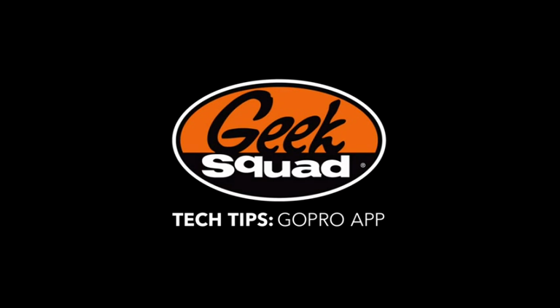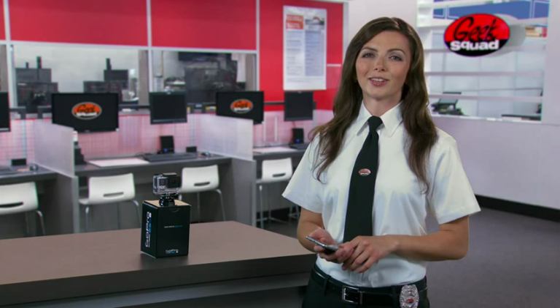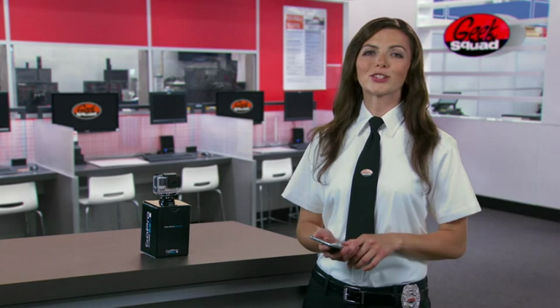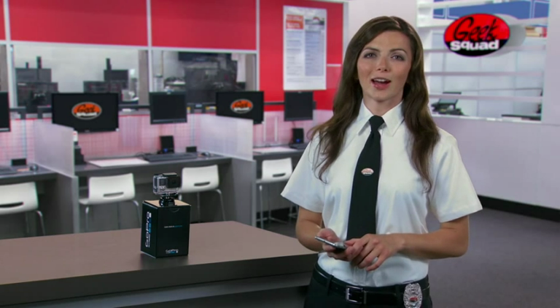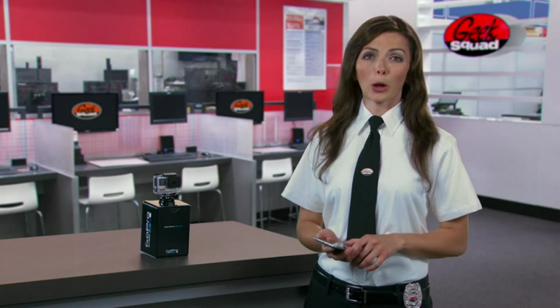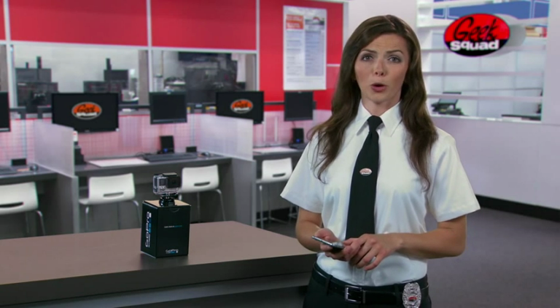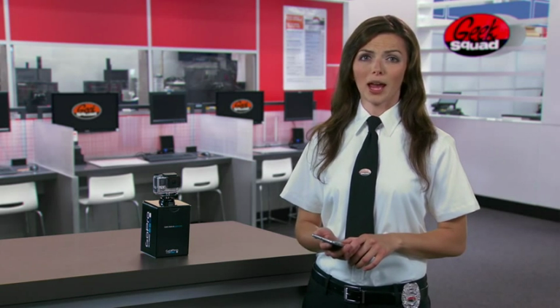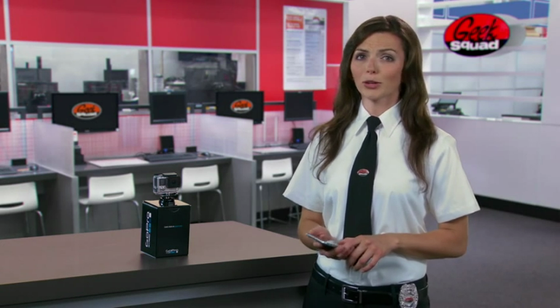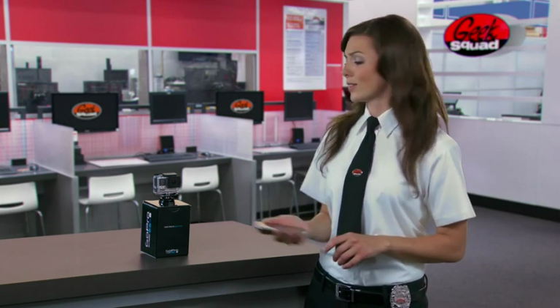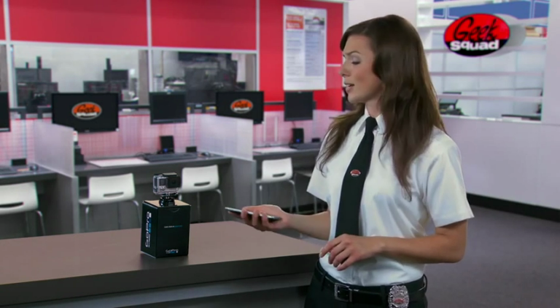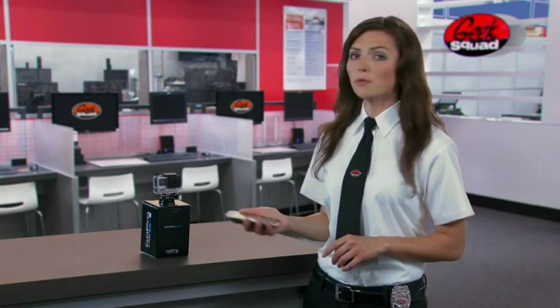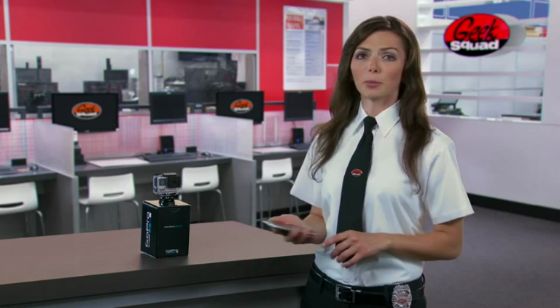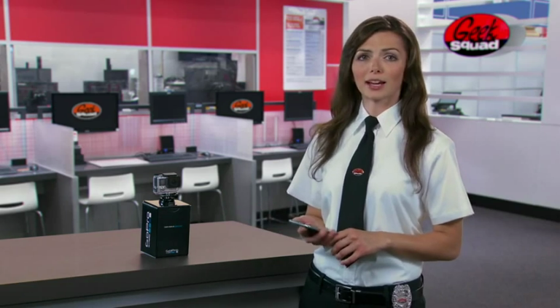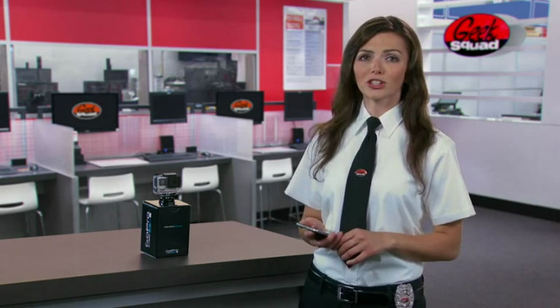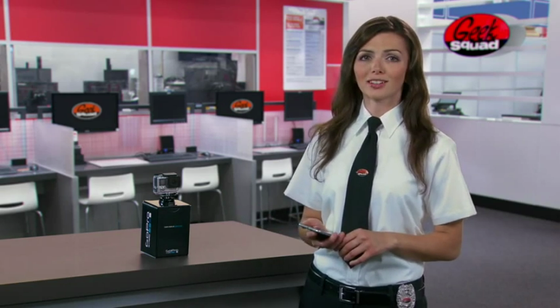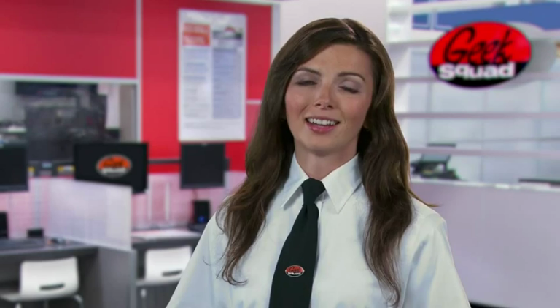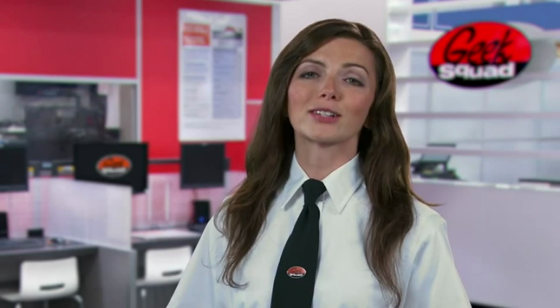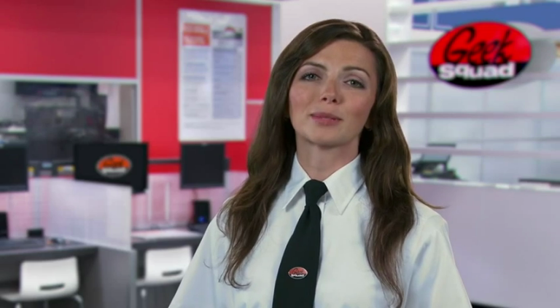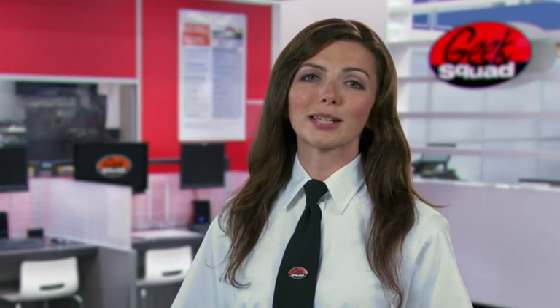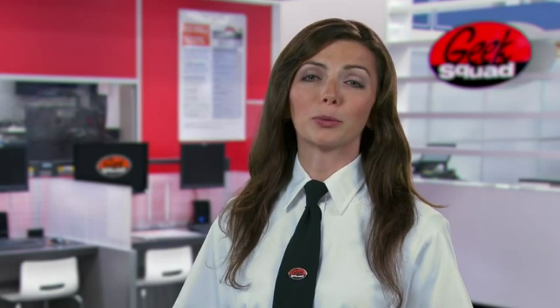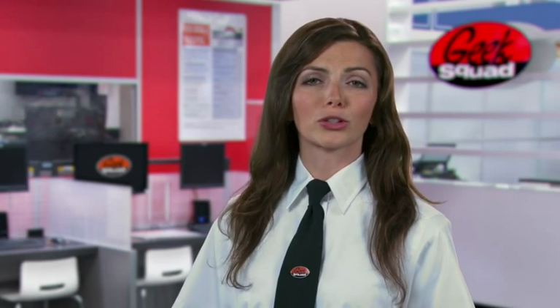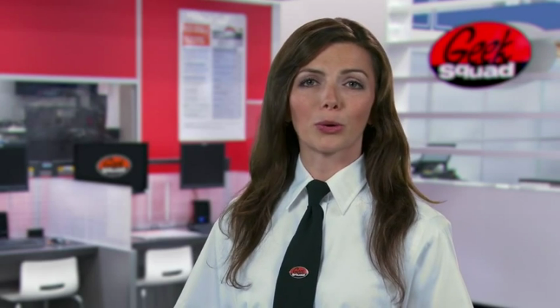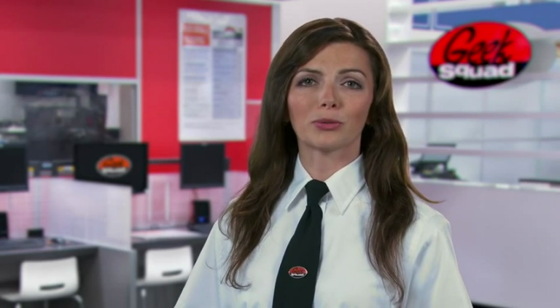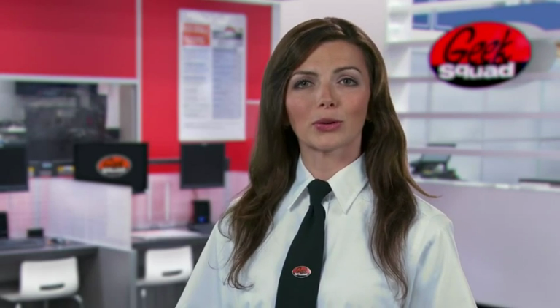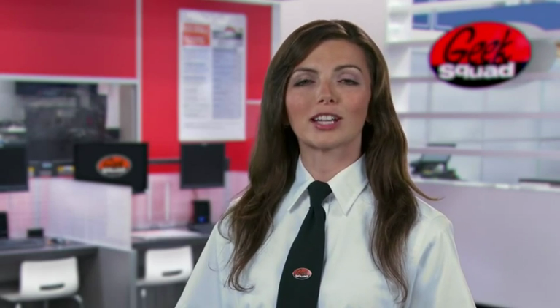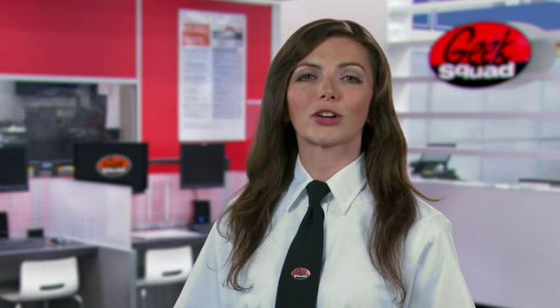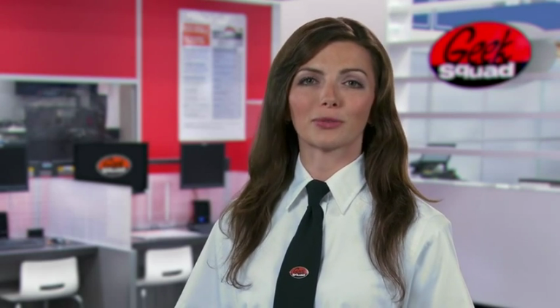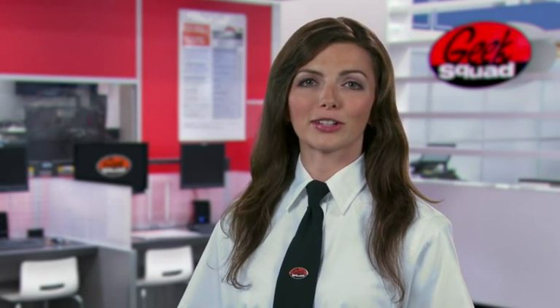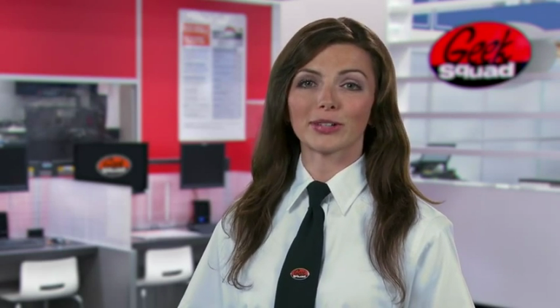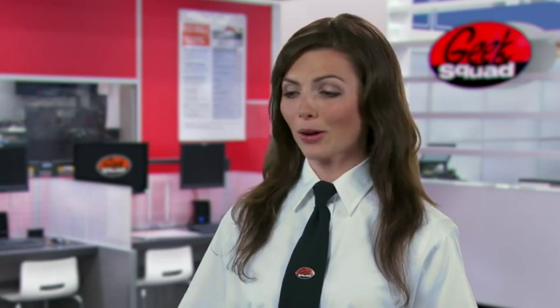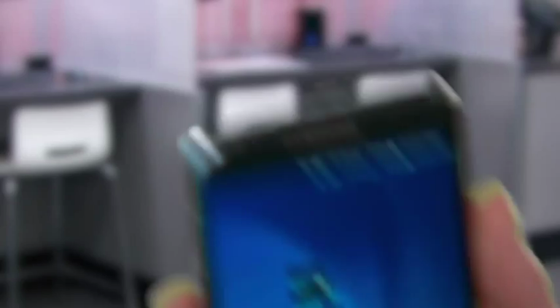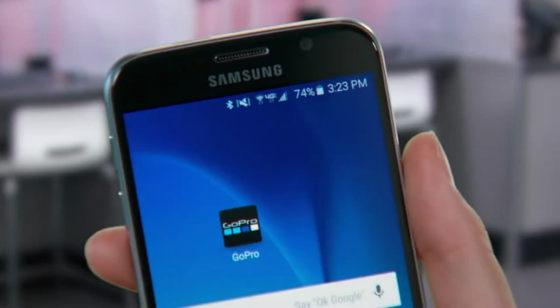If you just got a GoPro camera like this Hero 4 Black Edition, here are some tips to help you control, view, and share your footage using the GoPro app.